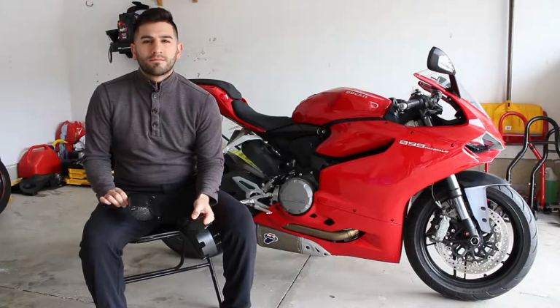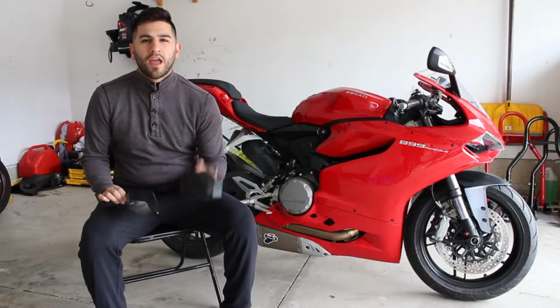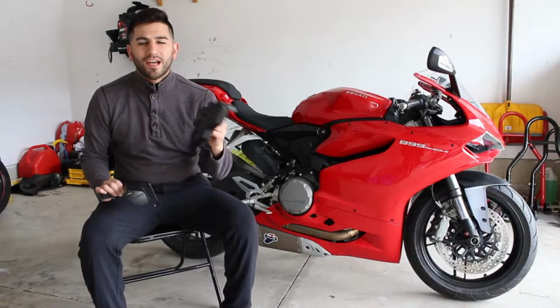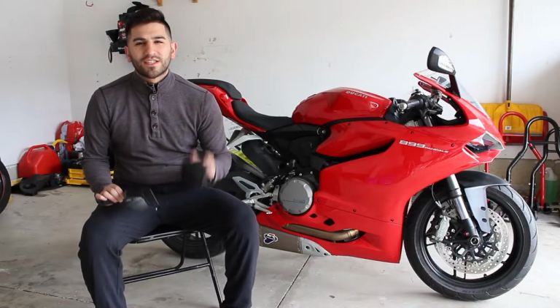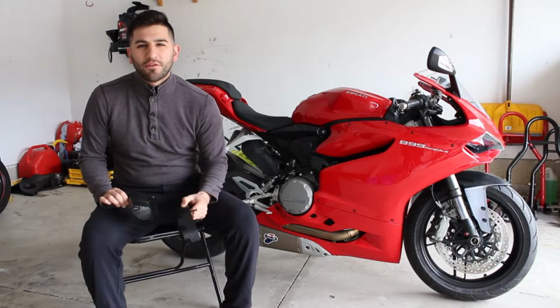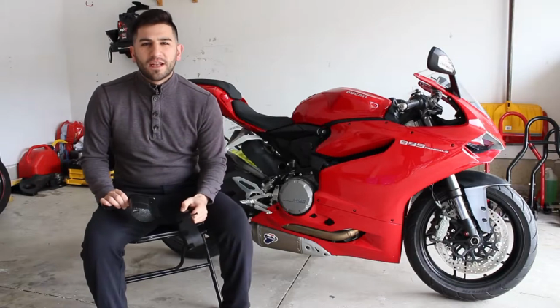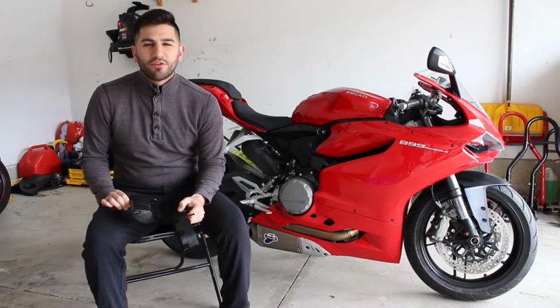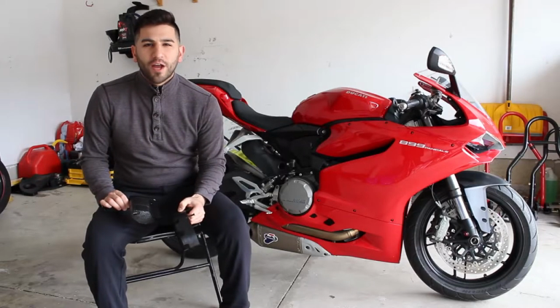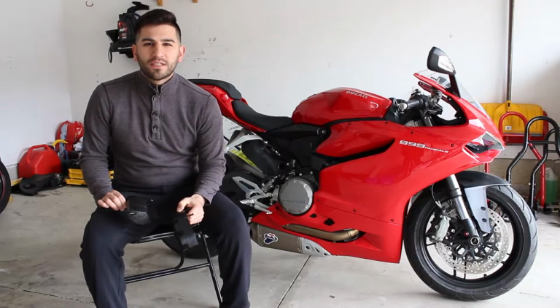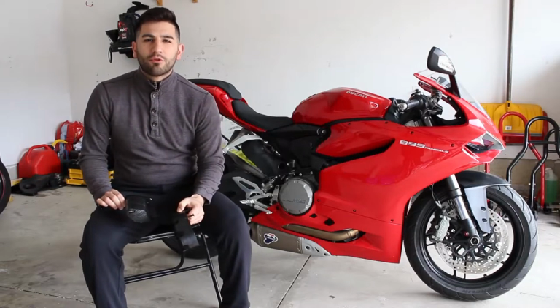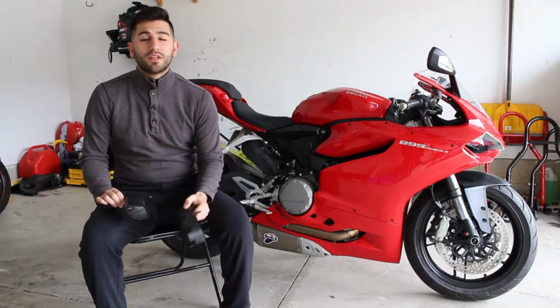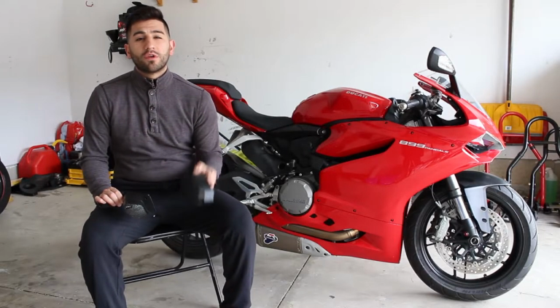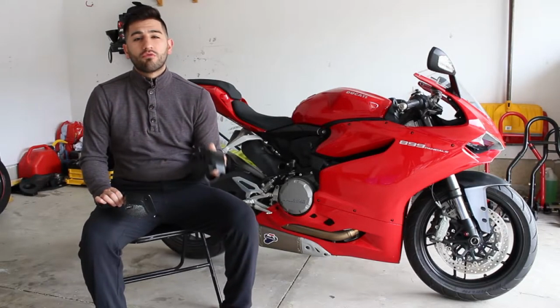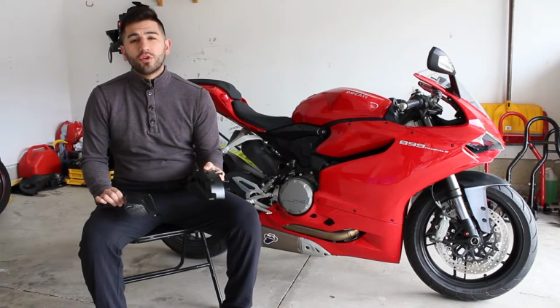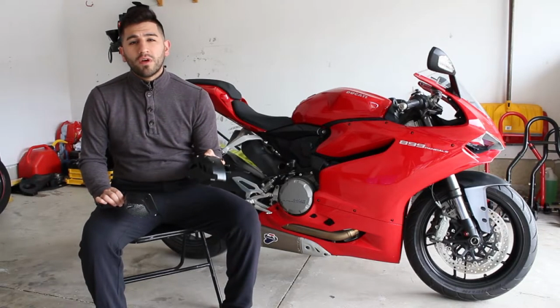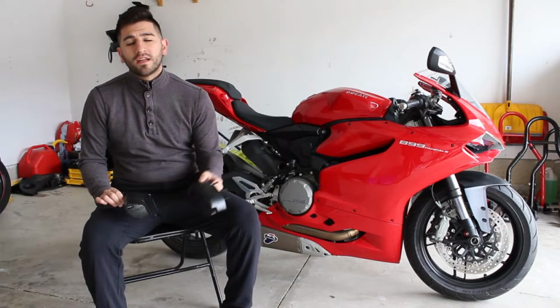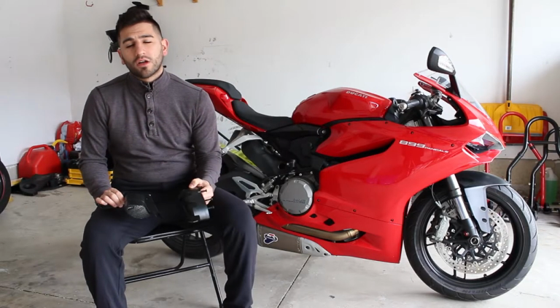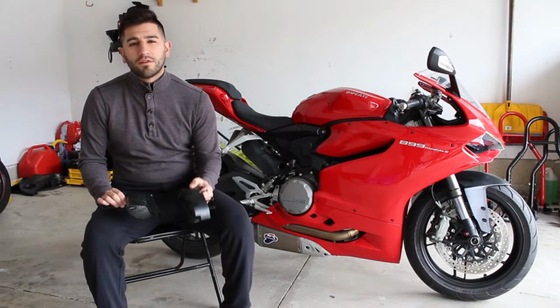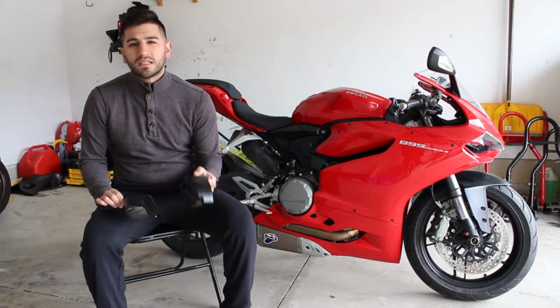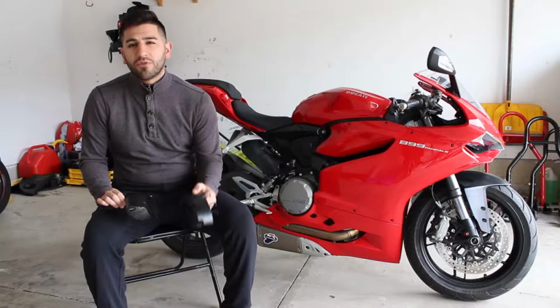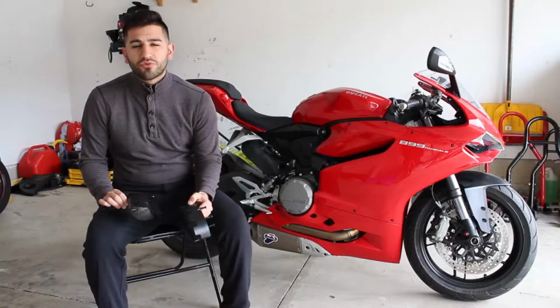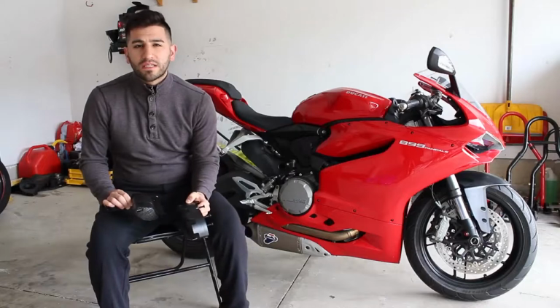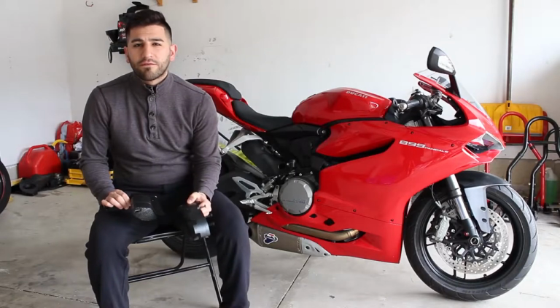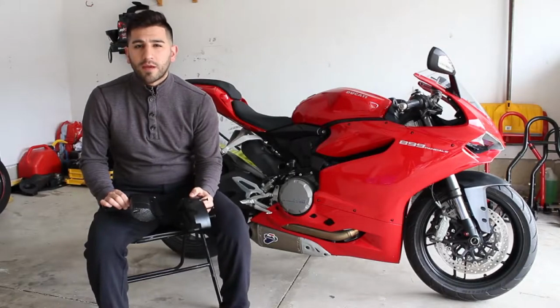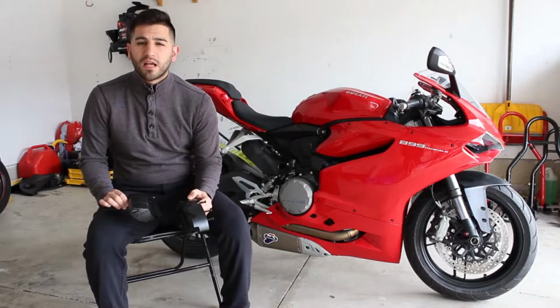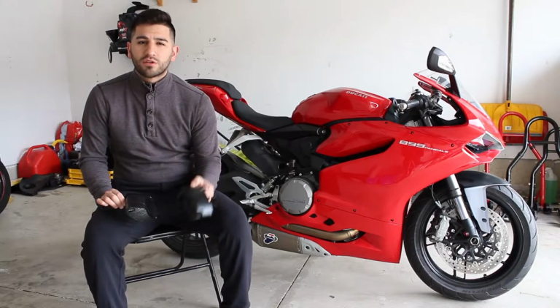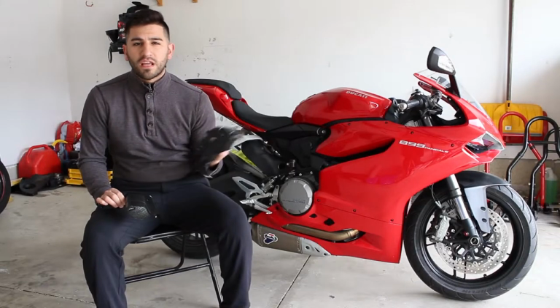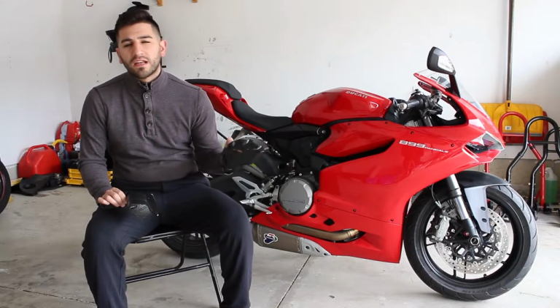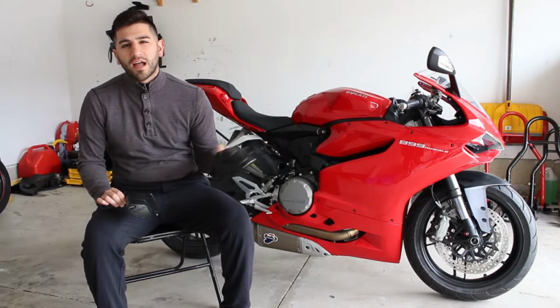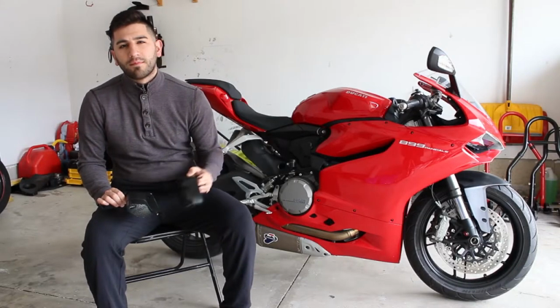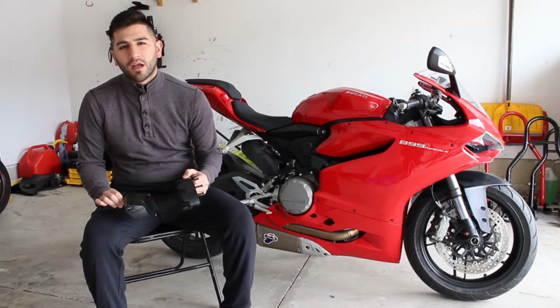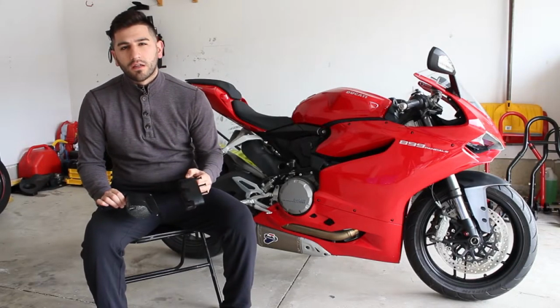Hey guys, it's Sonner from Canadian Rider. Today we're going to be doing a review and install of the T-Rex Racing Frame Sliders for the 899 Panigale.